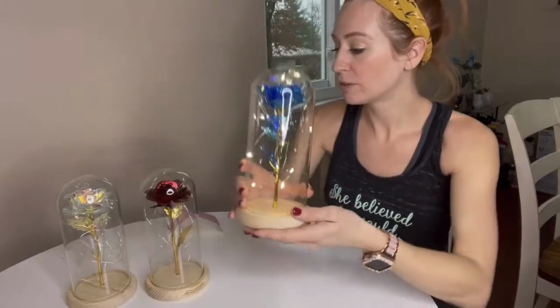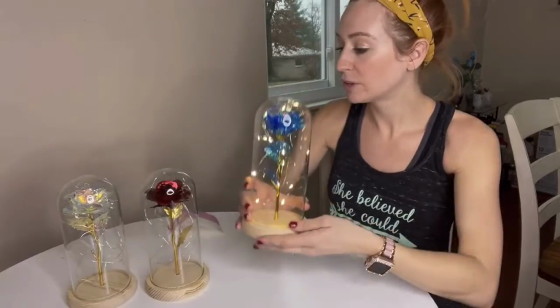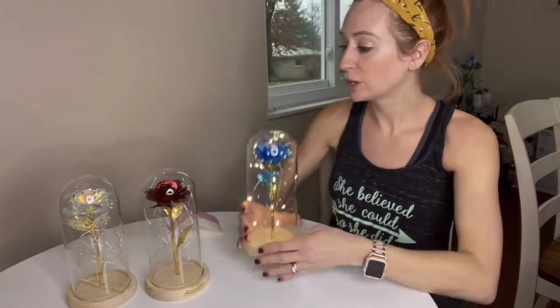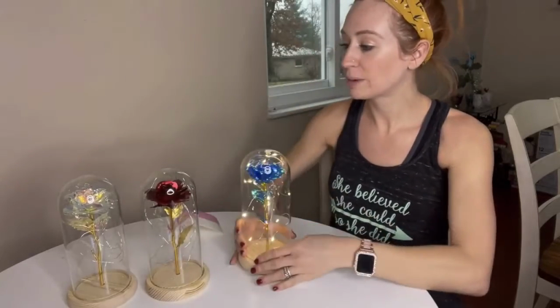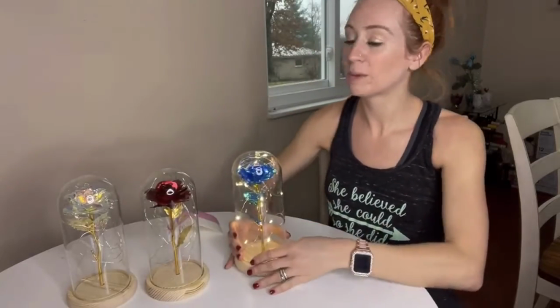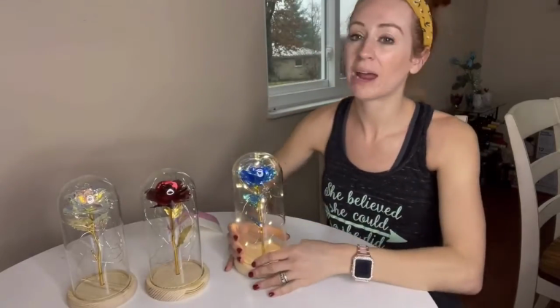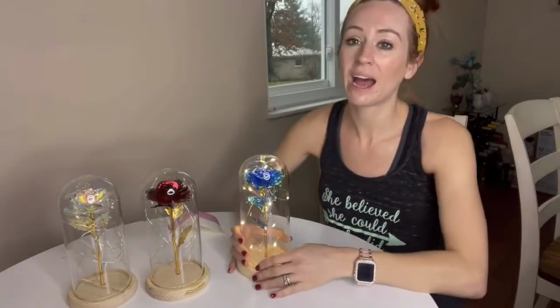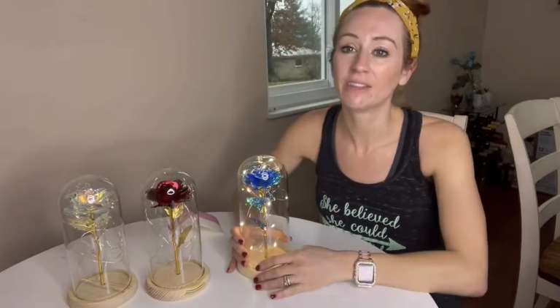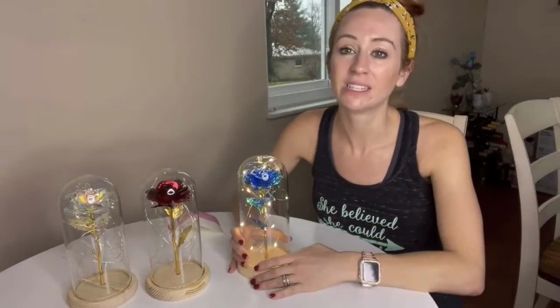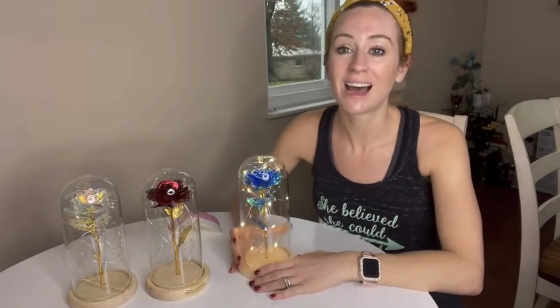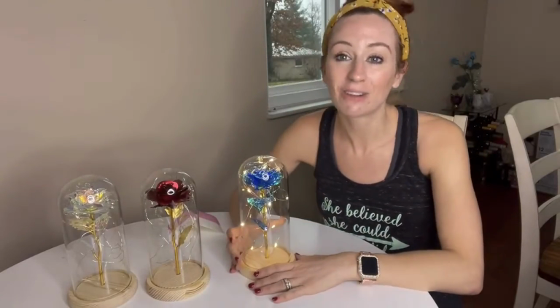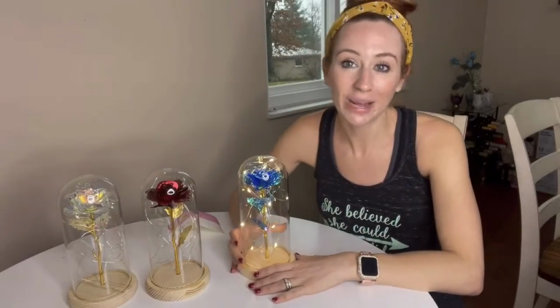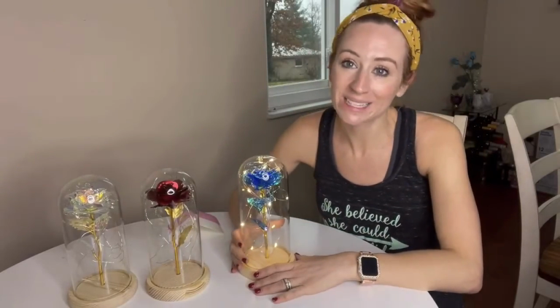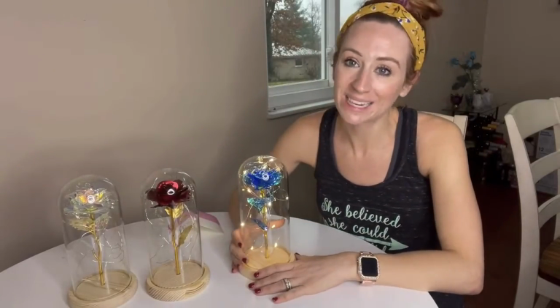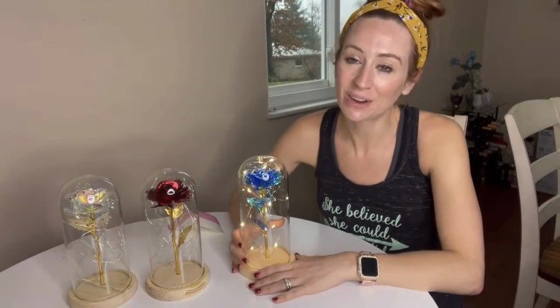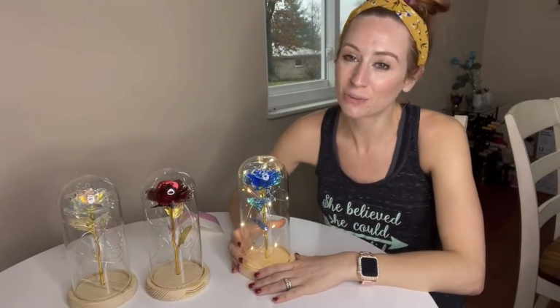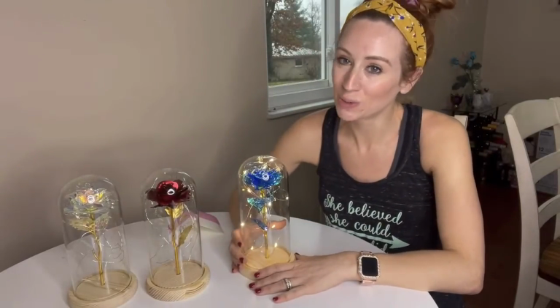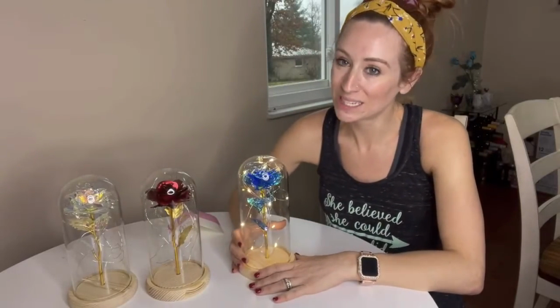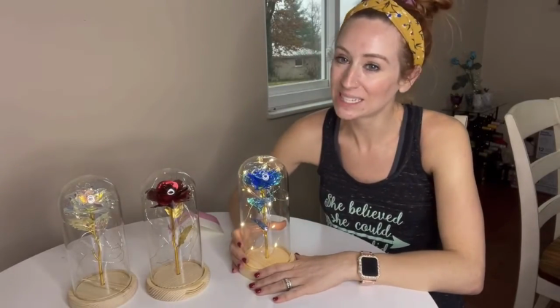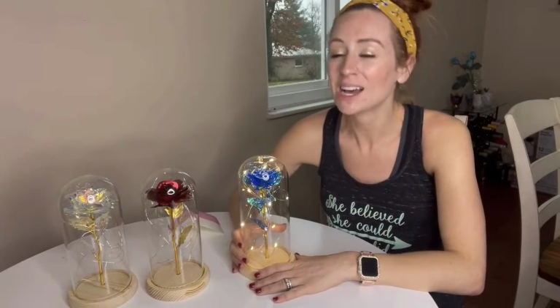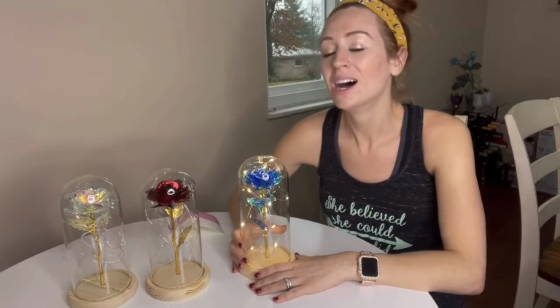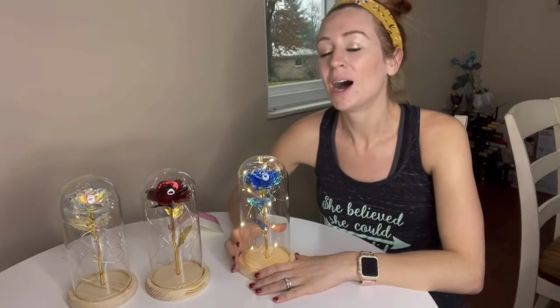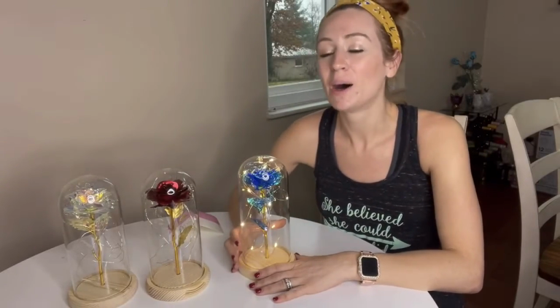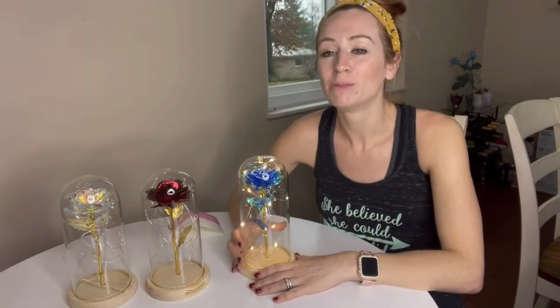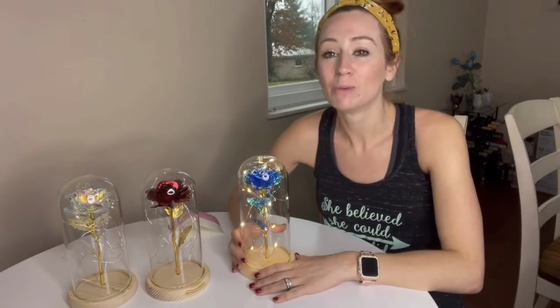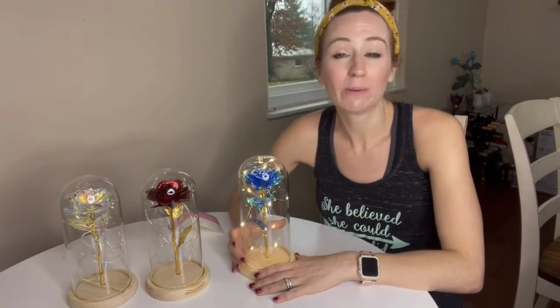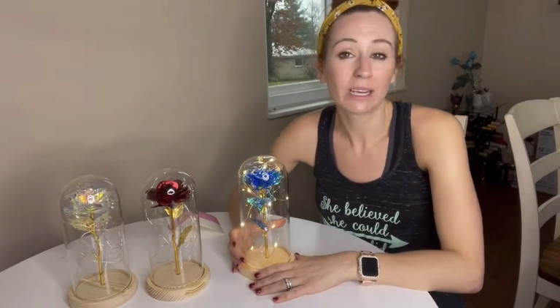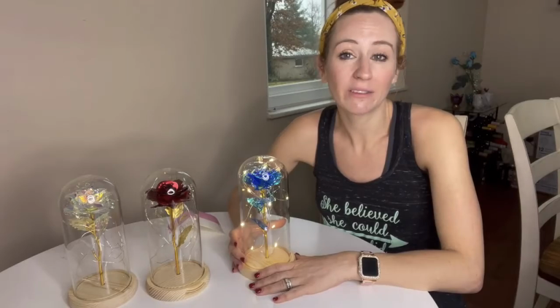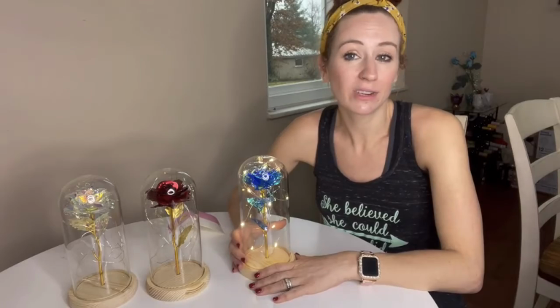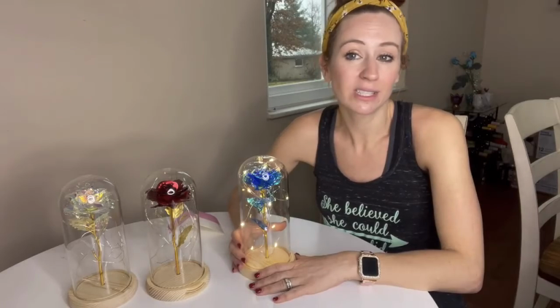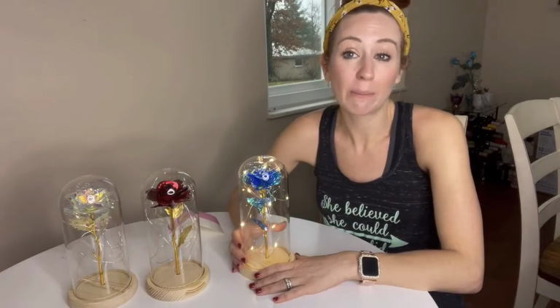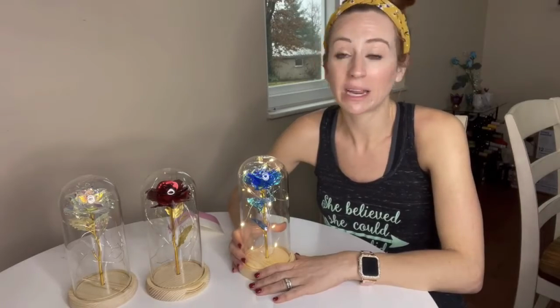I feel like you're going to be able to have these everlasting roses to be able to gift to somebody.